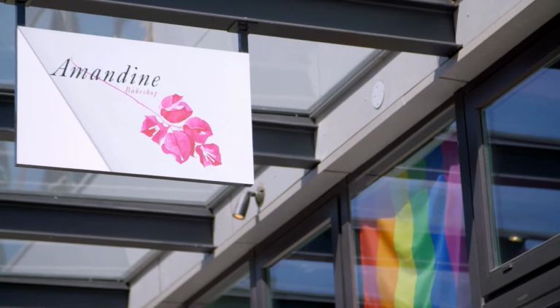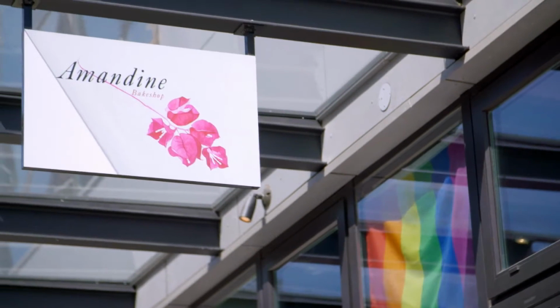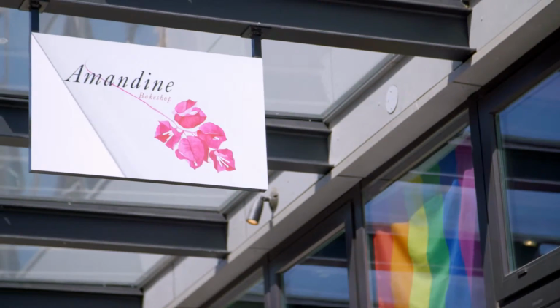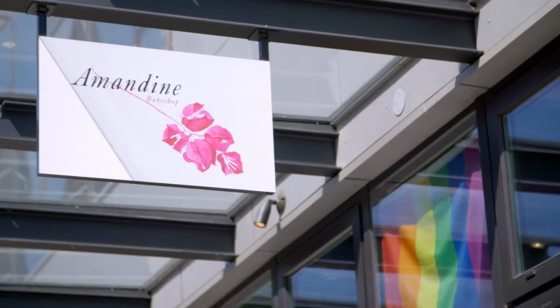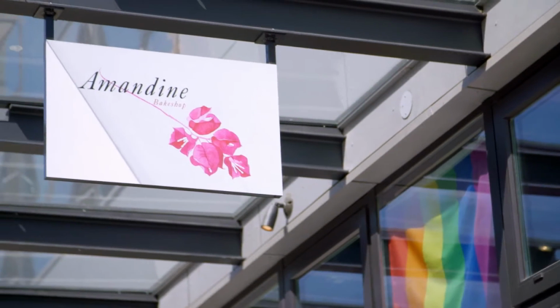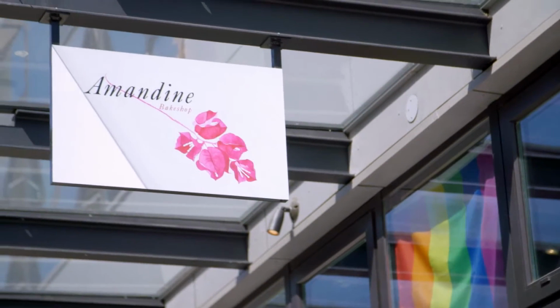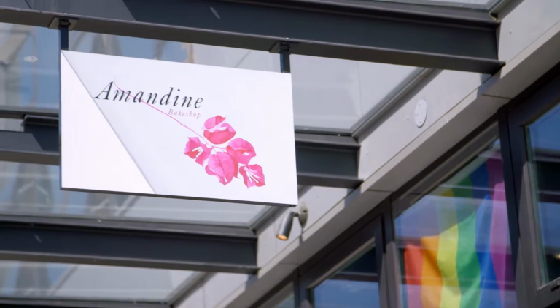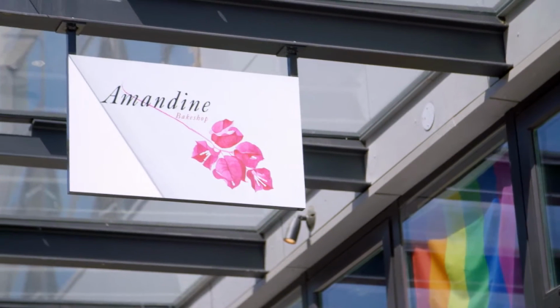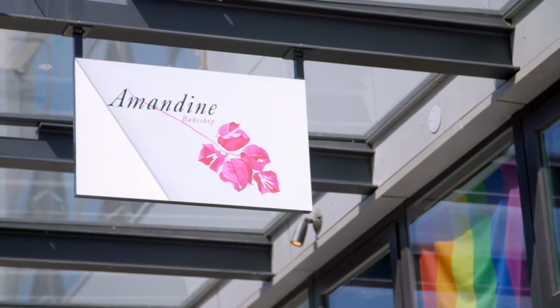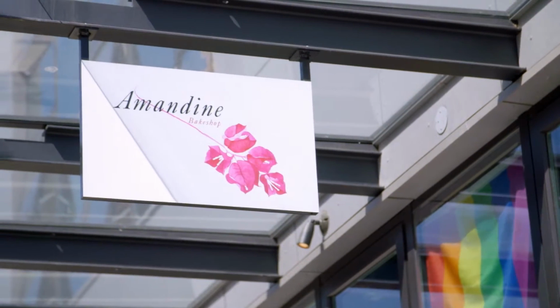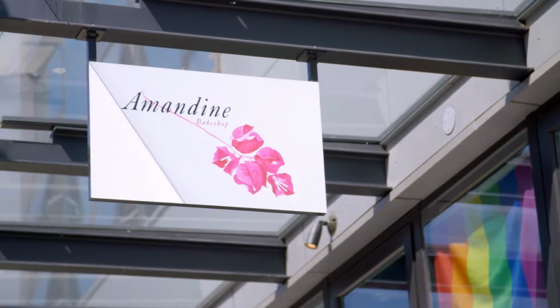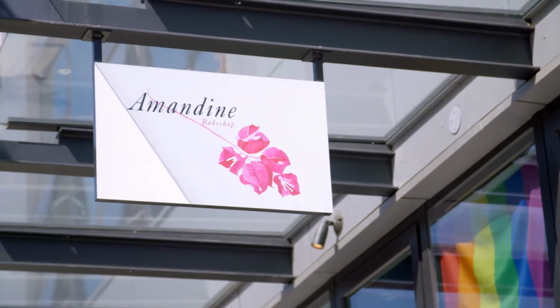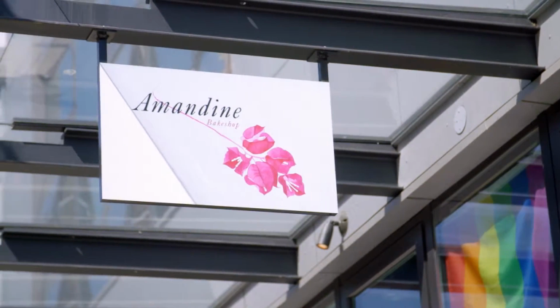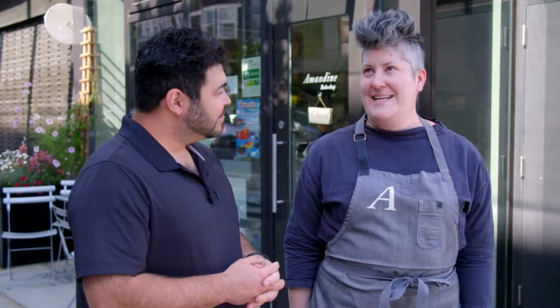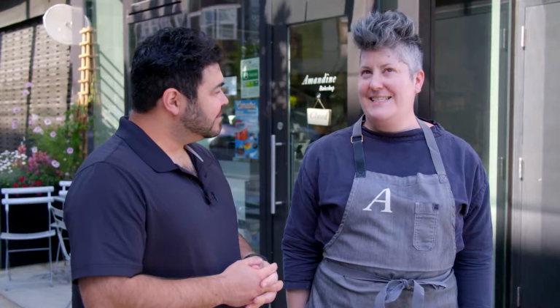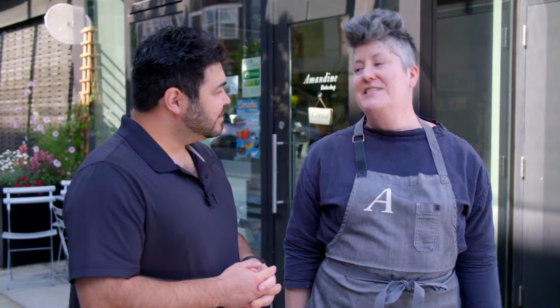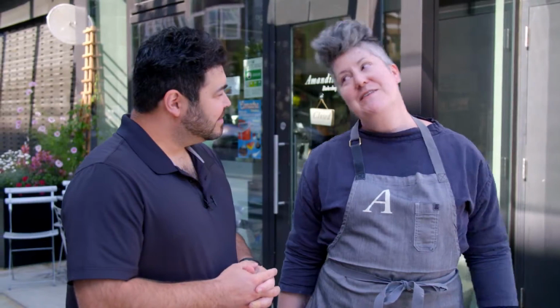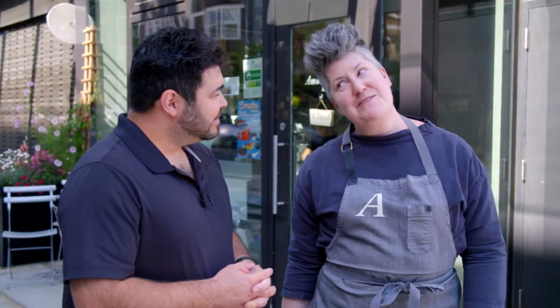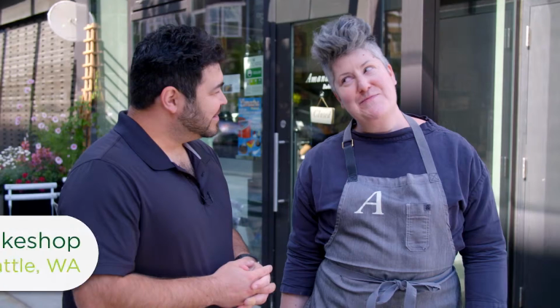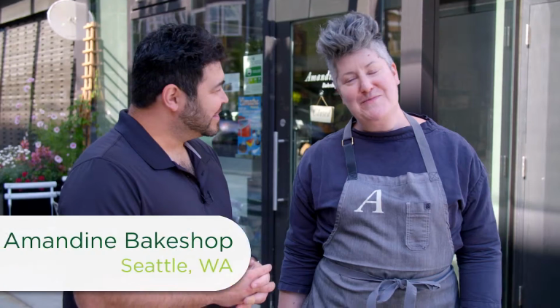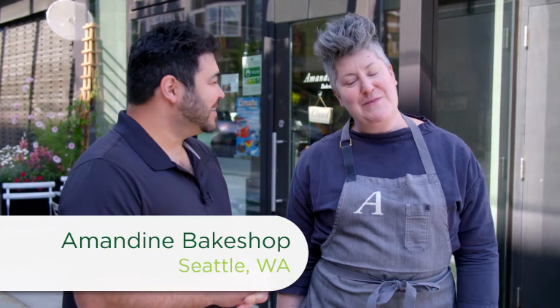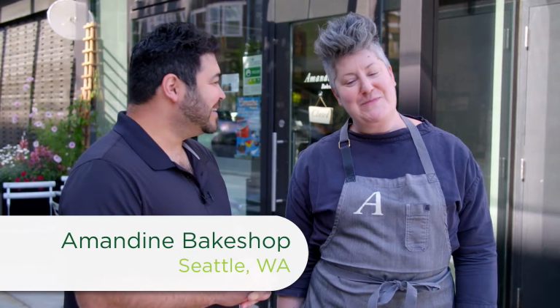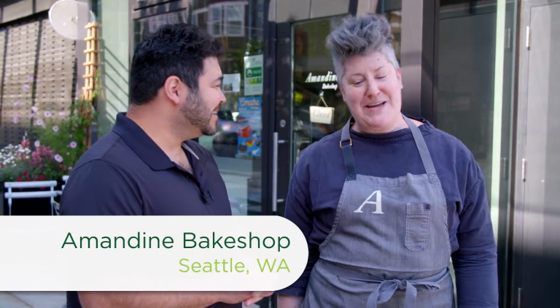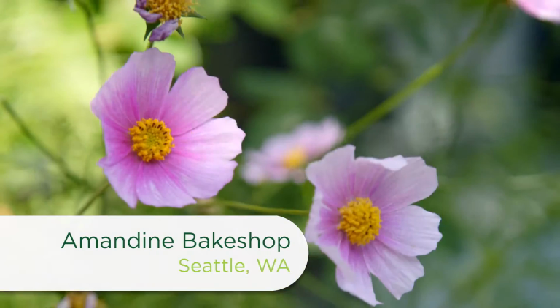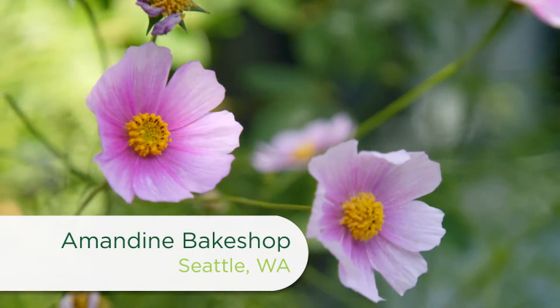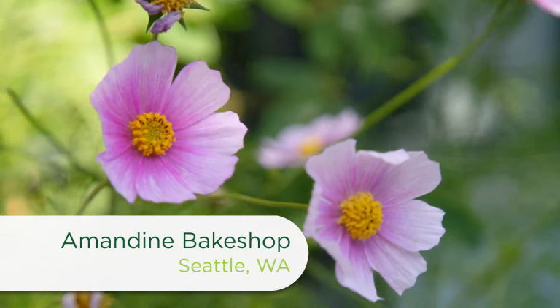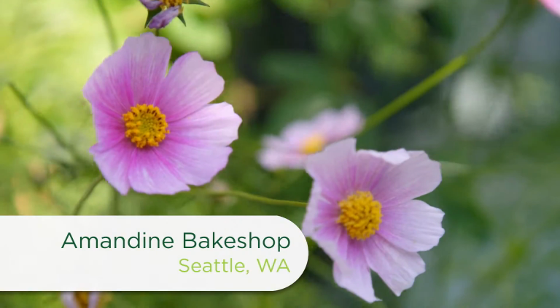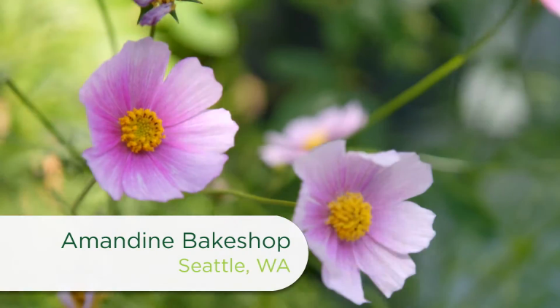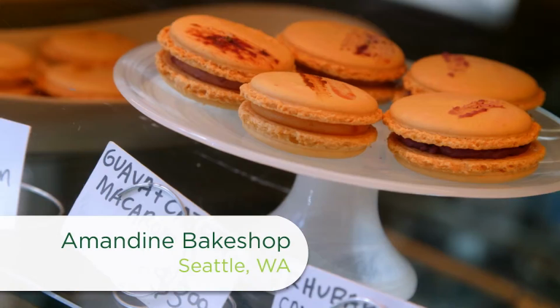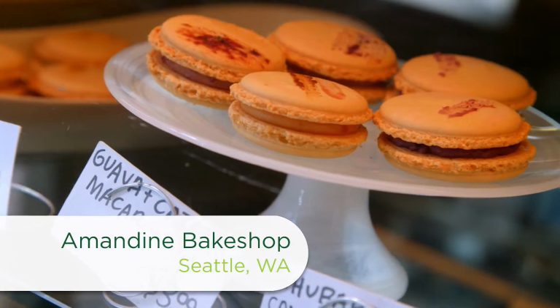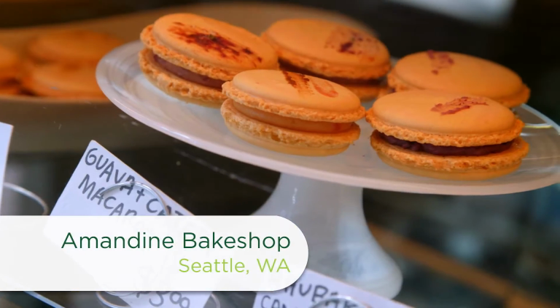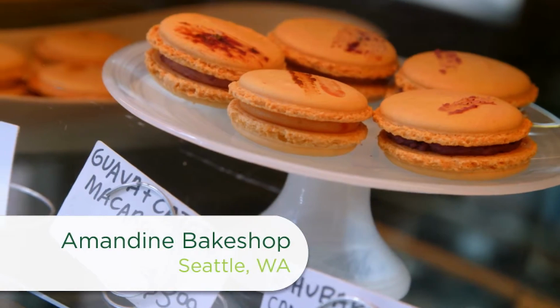Next door to Marmite is the Bakeshop Amandine, where Bruce's wife Sarah is also using flowers to make her sweet creations.